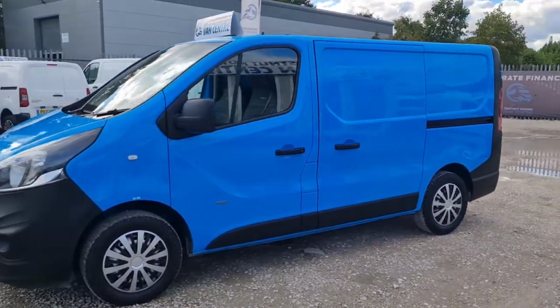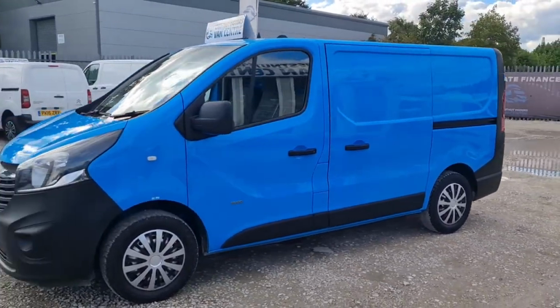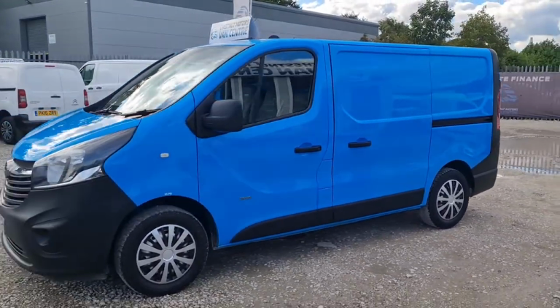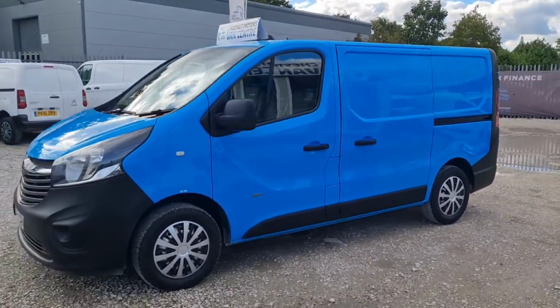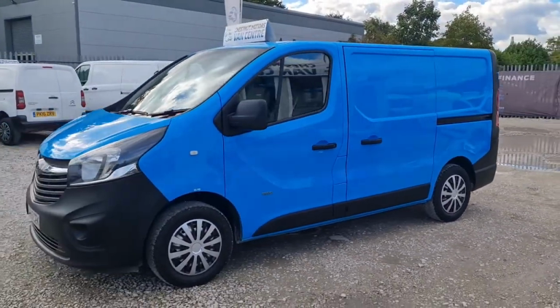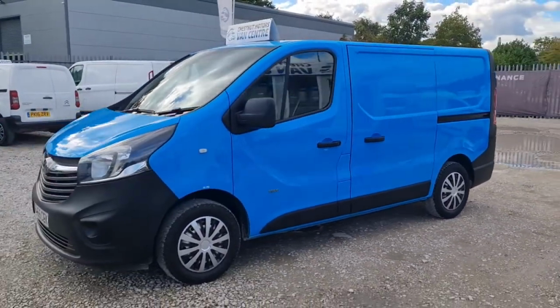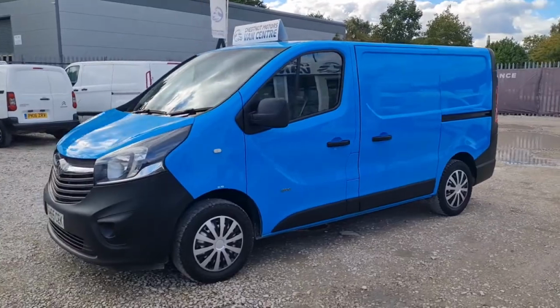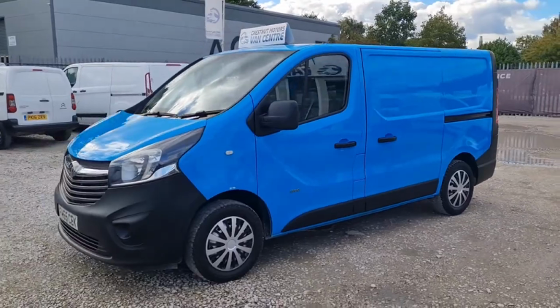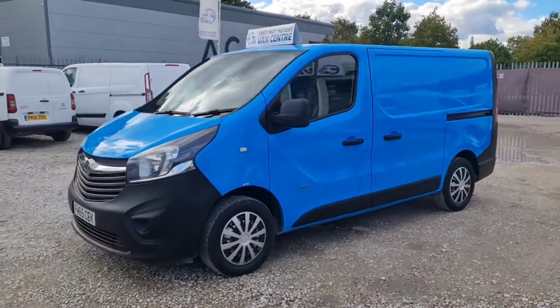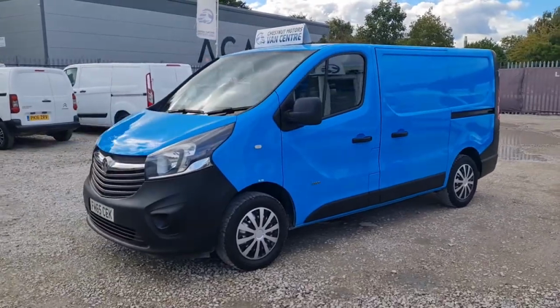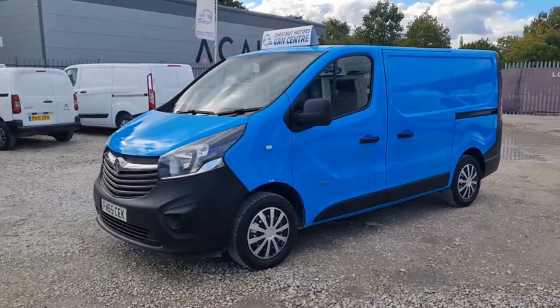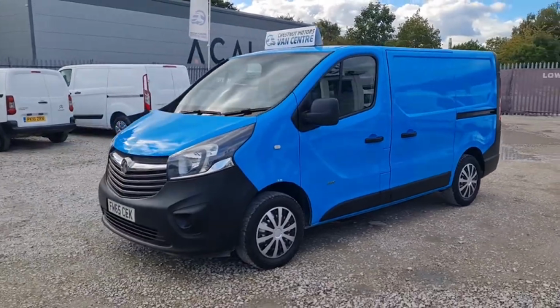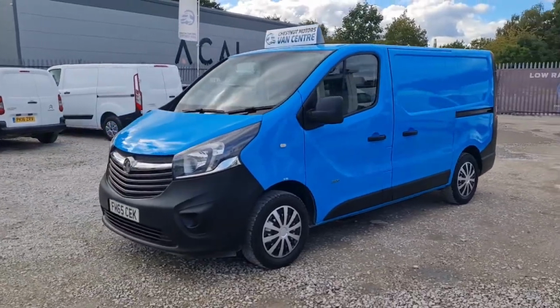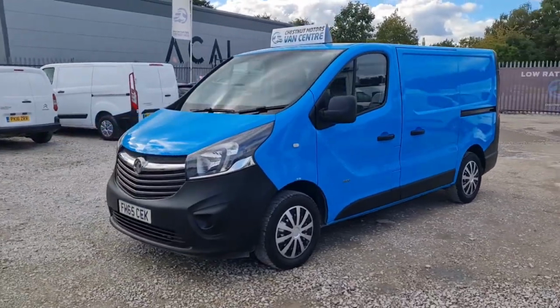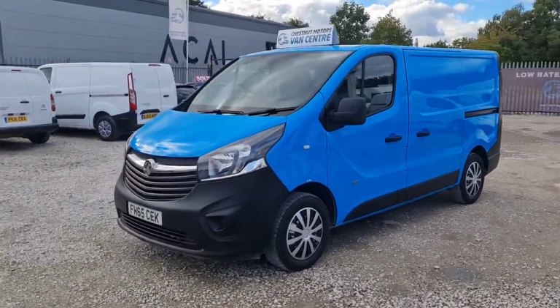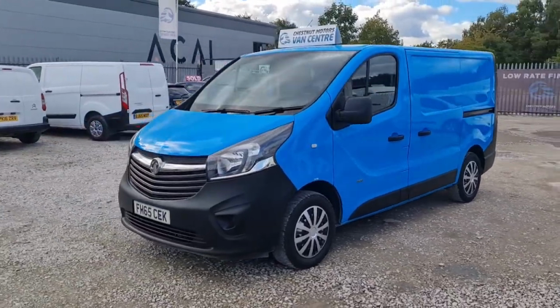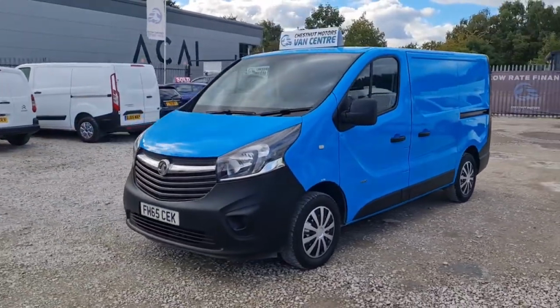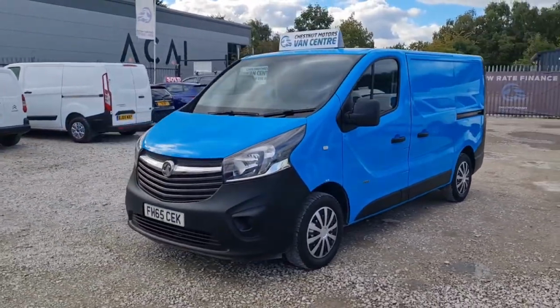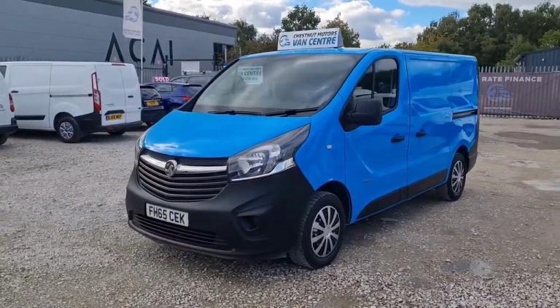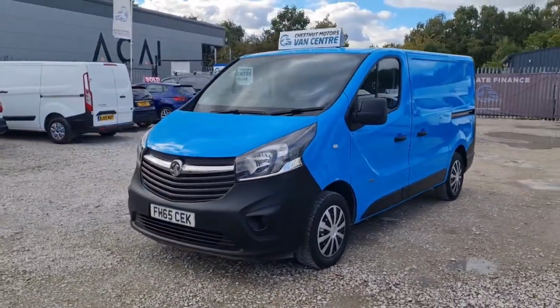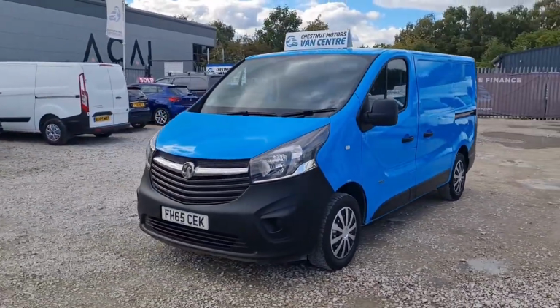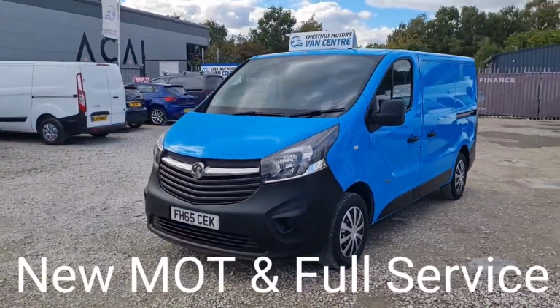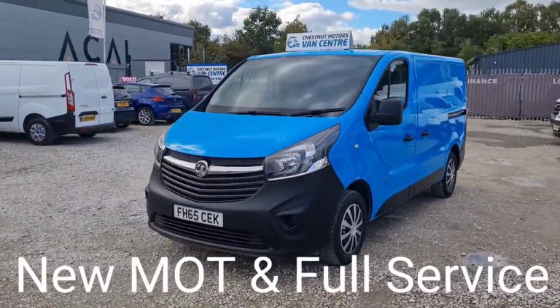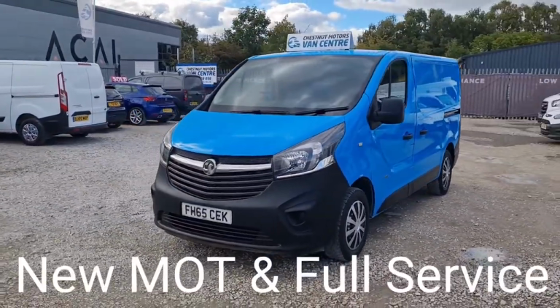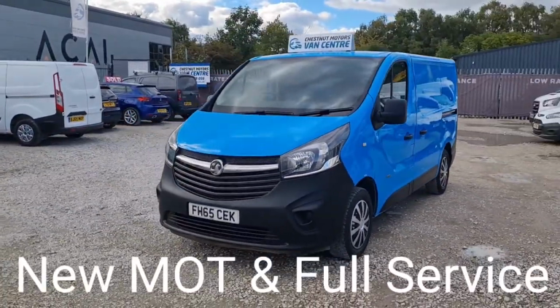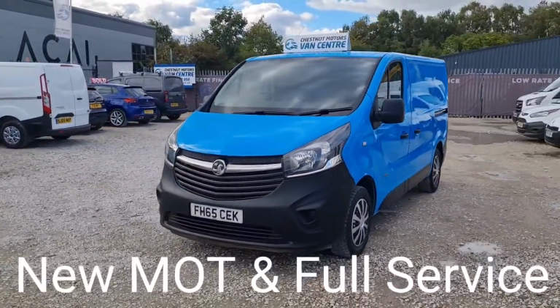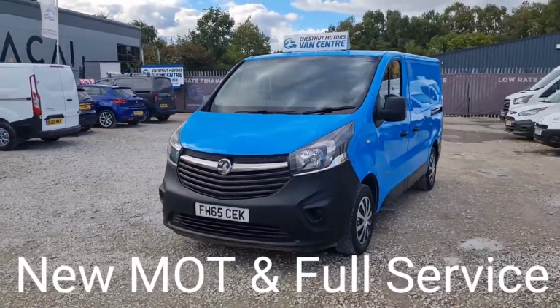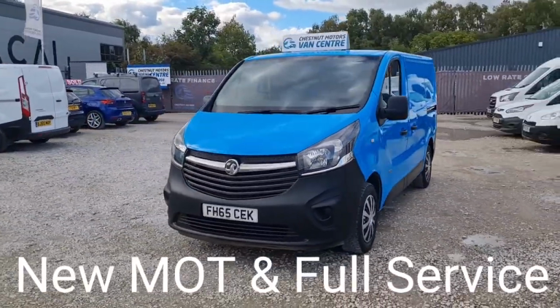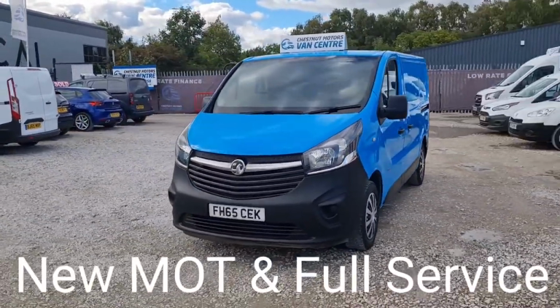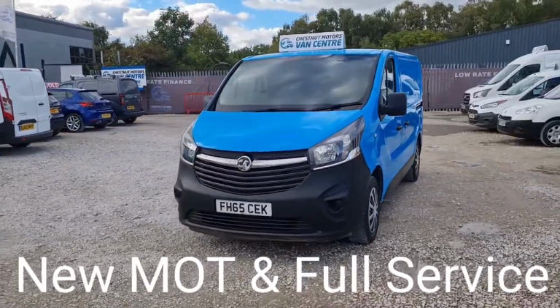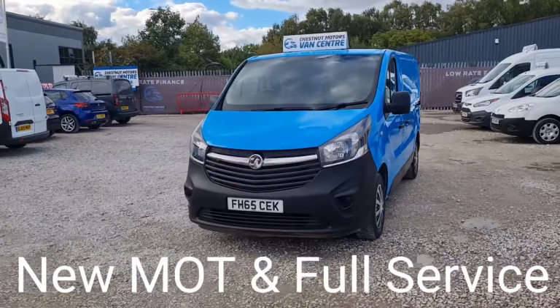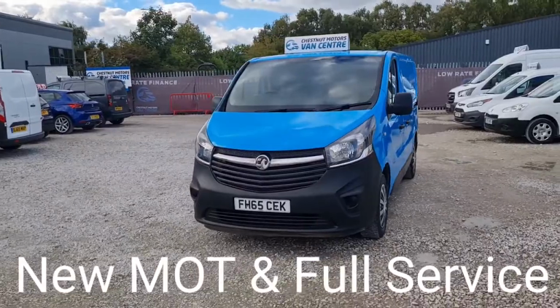It is a 2900, 6-speed, and it's got the all-important air conditioning too.